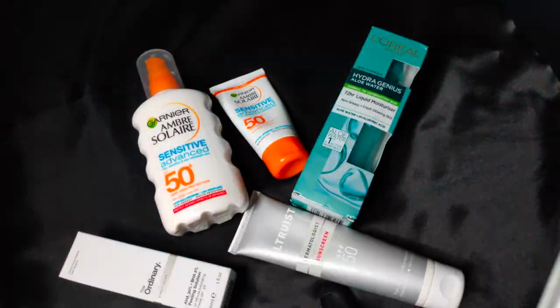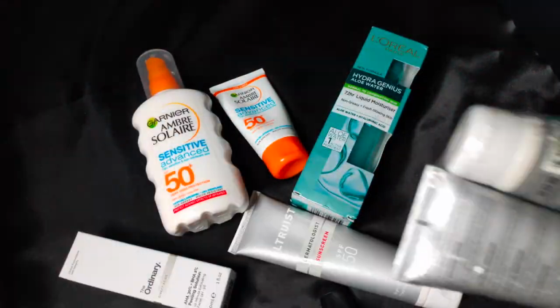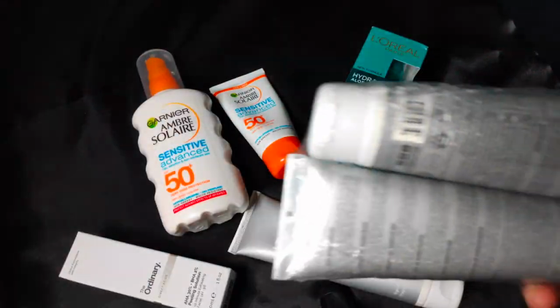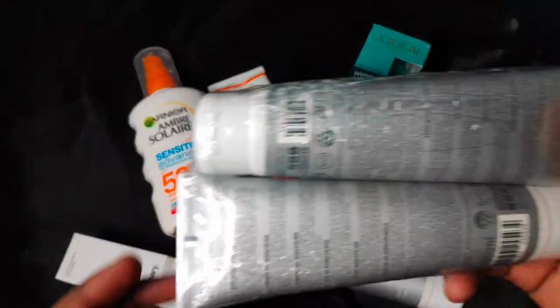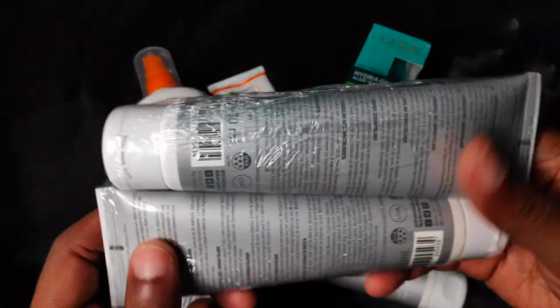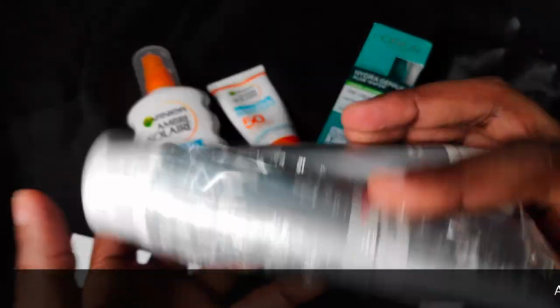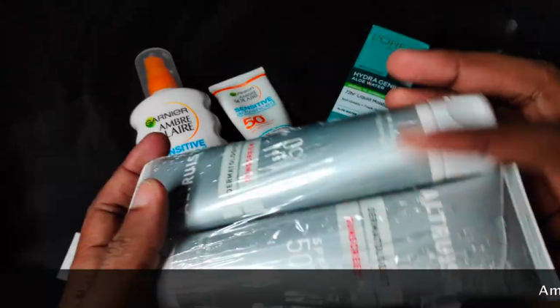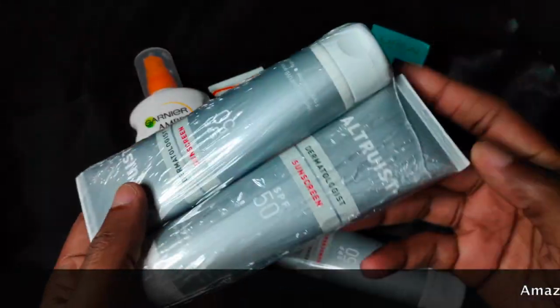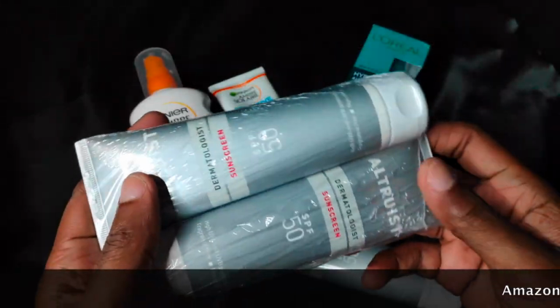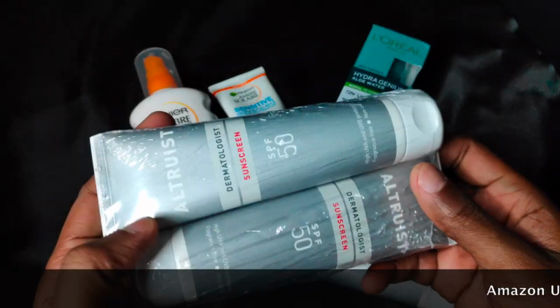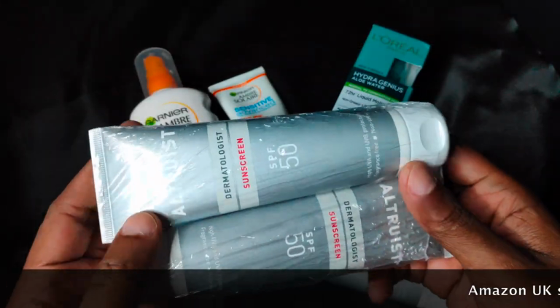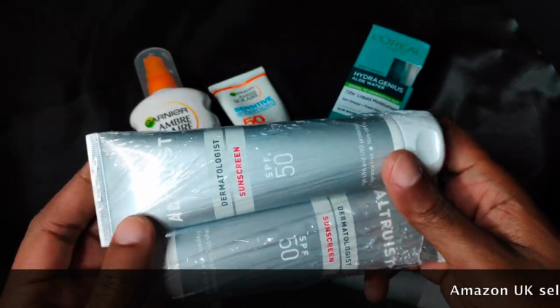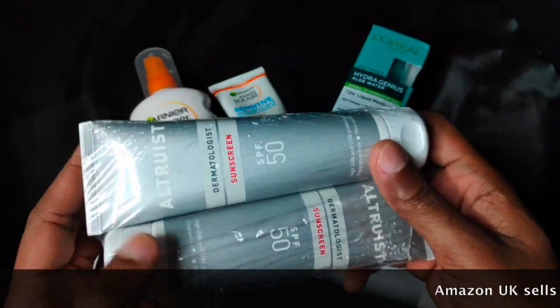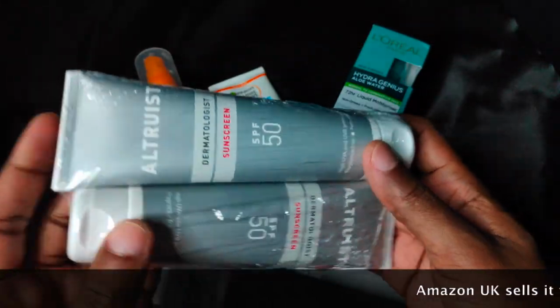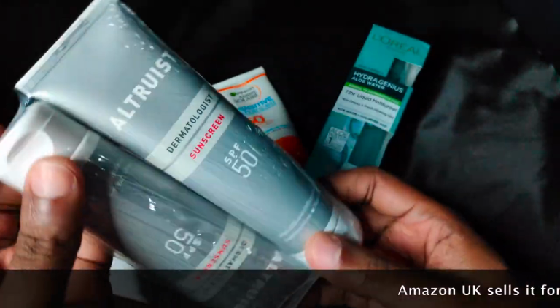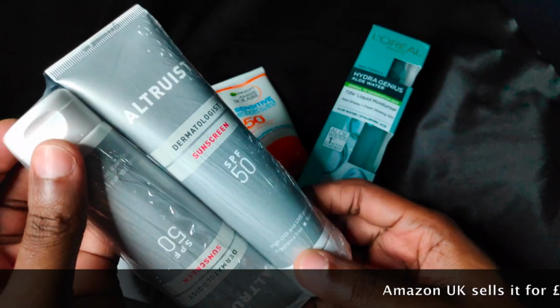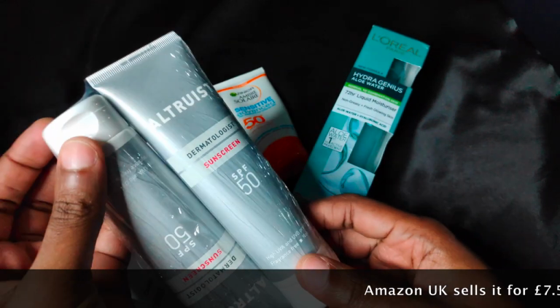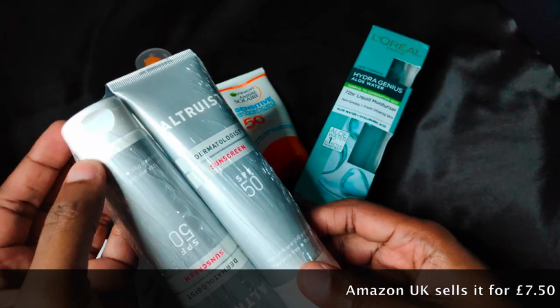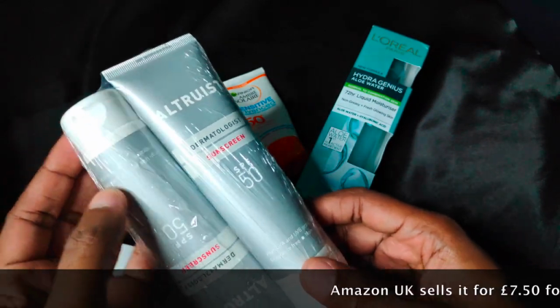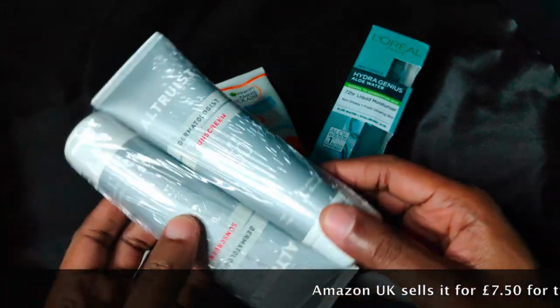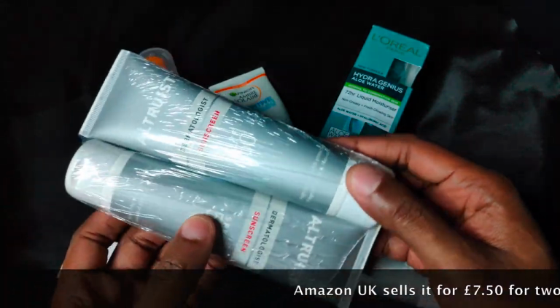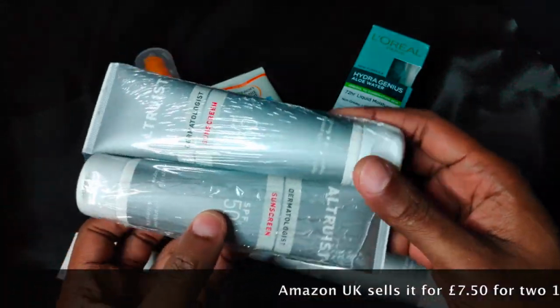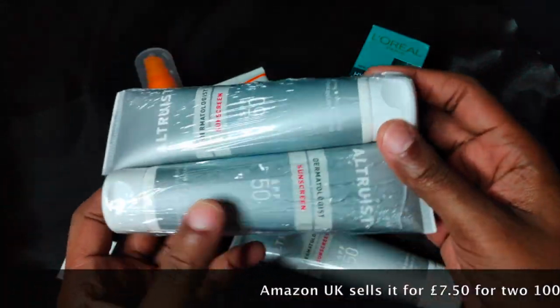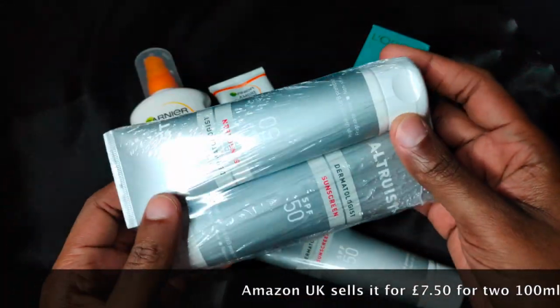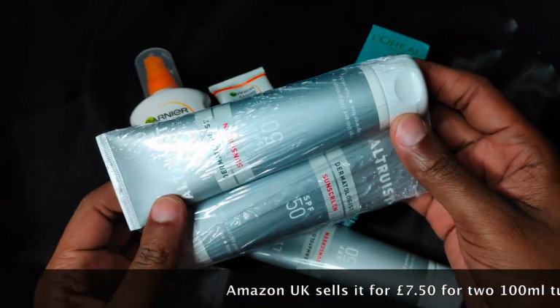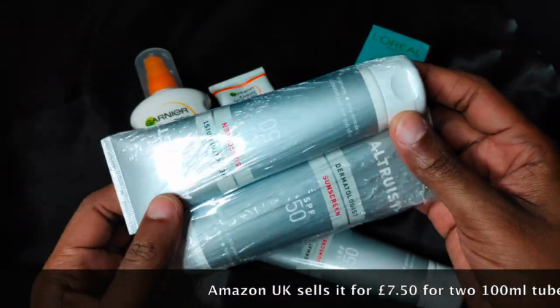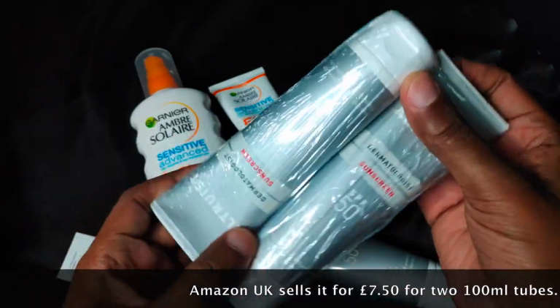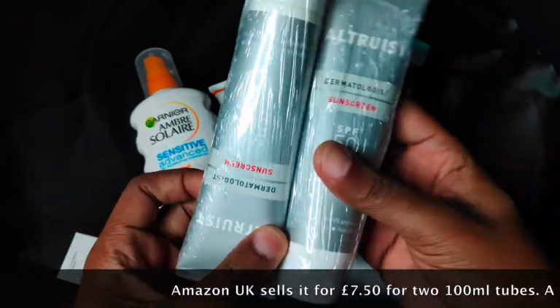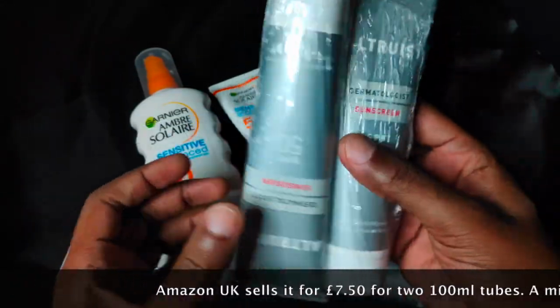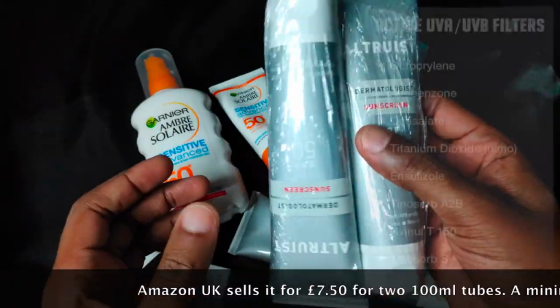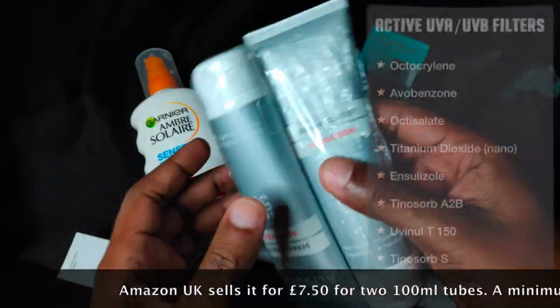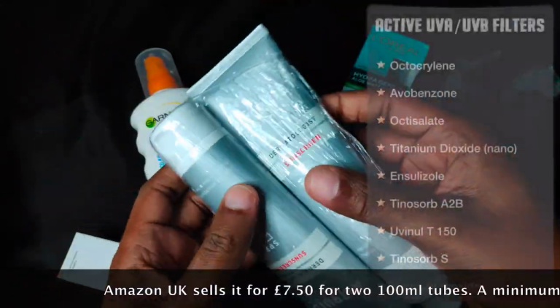The sunscreen comes in packs of 2 for £7.50. Each tube has 100ml of content.